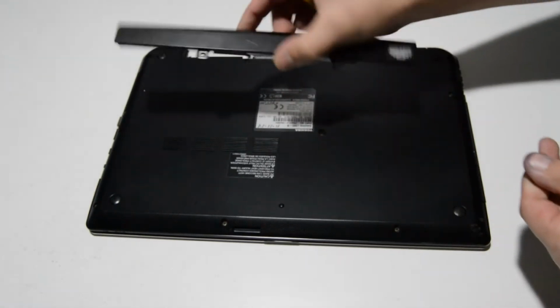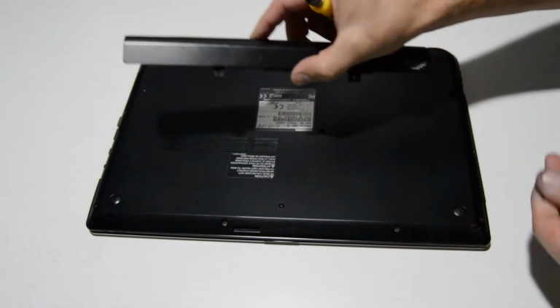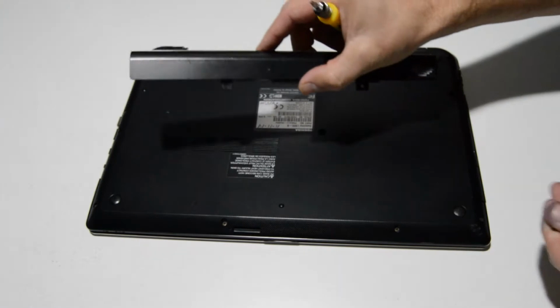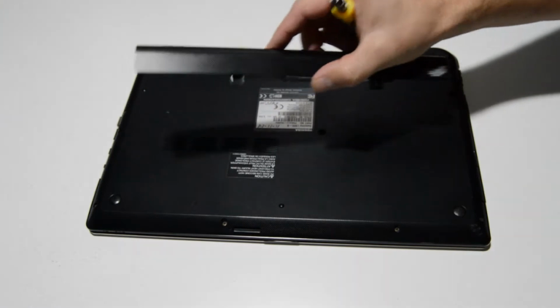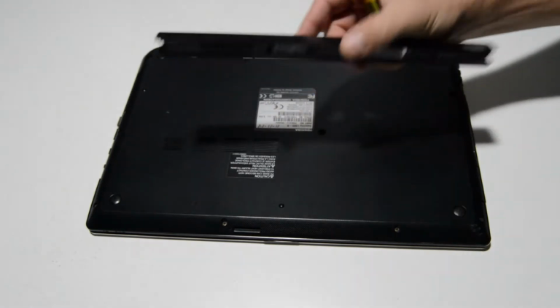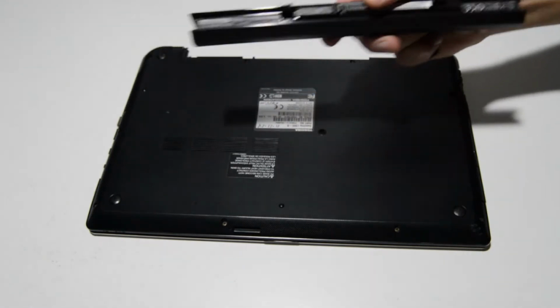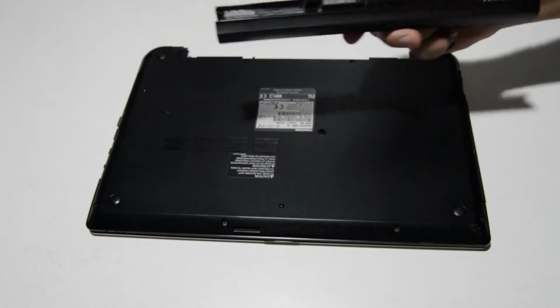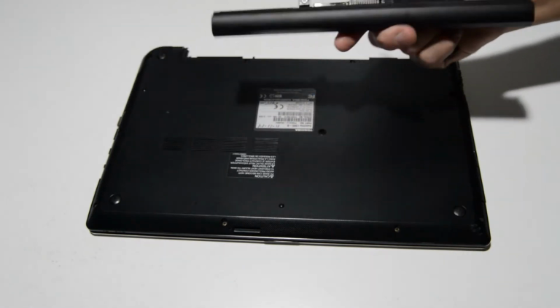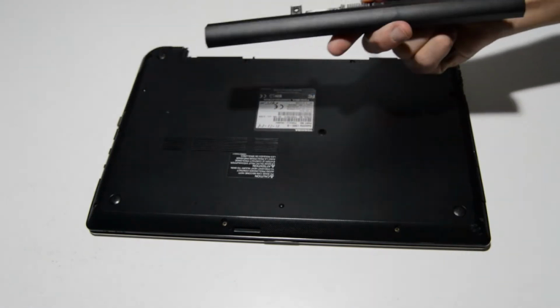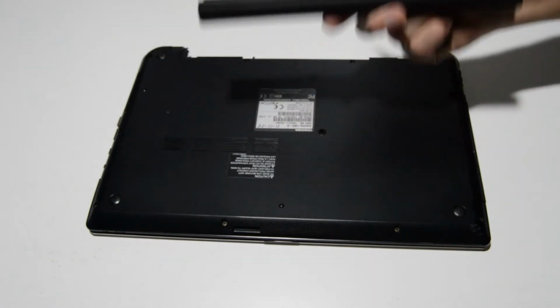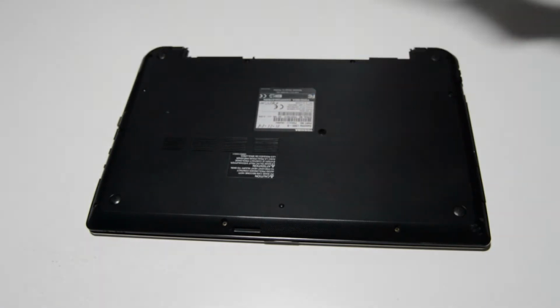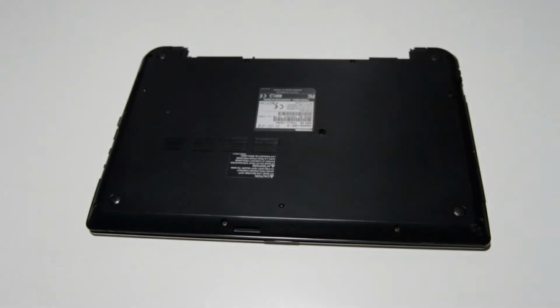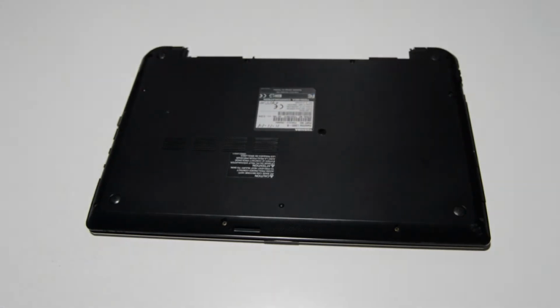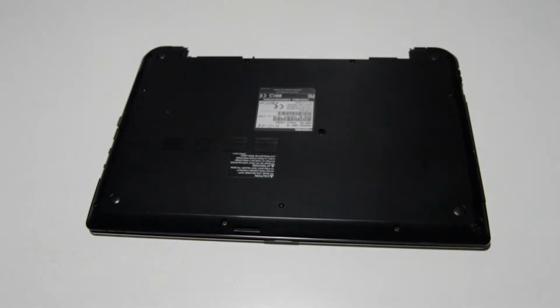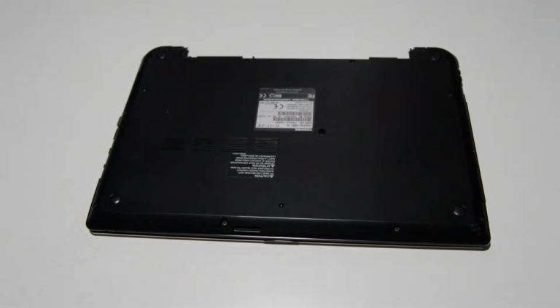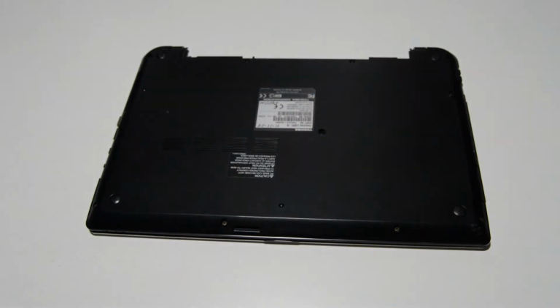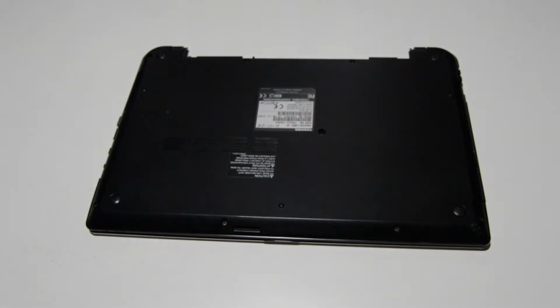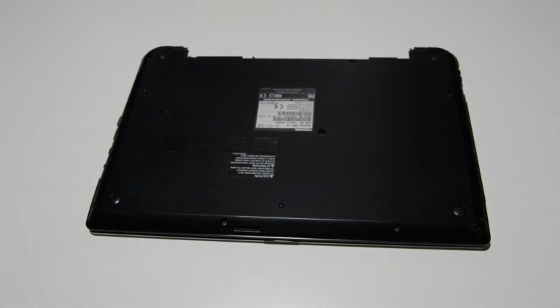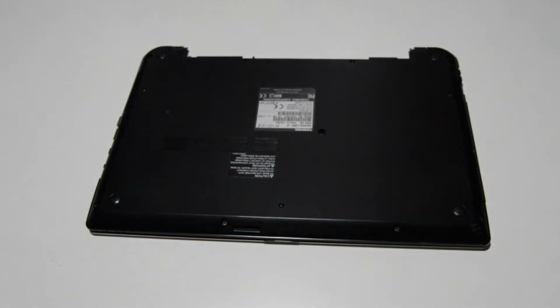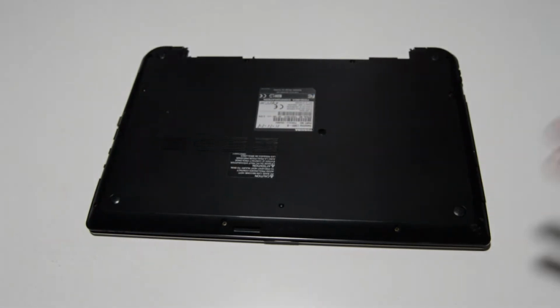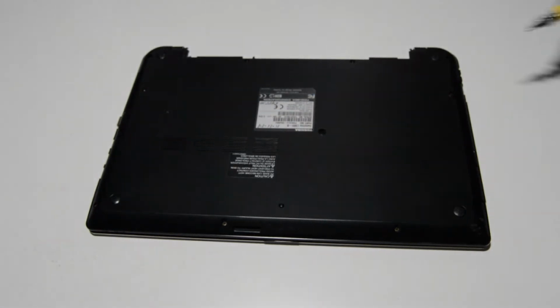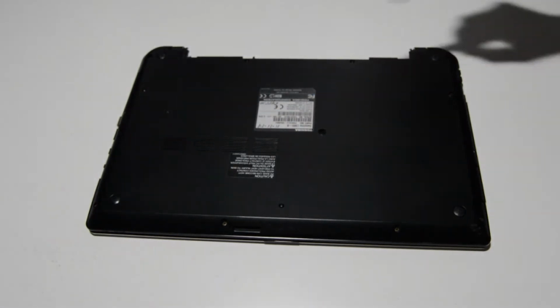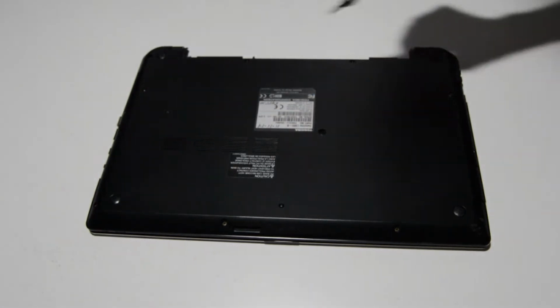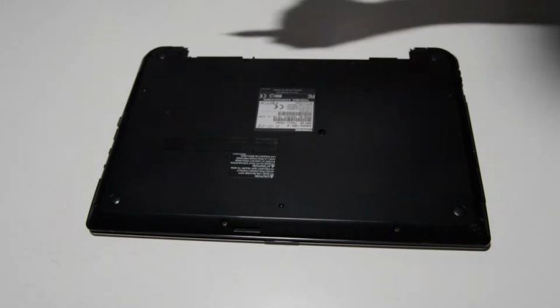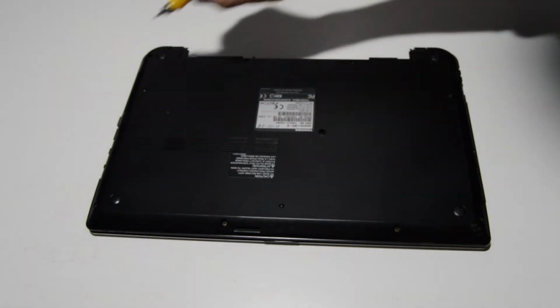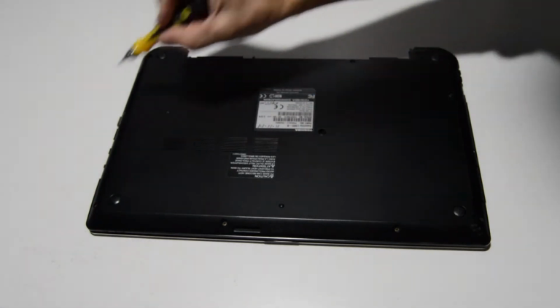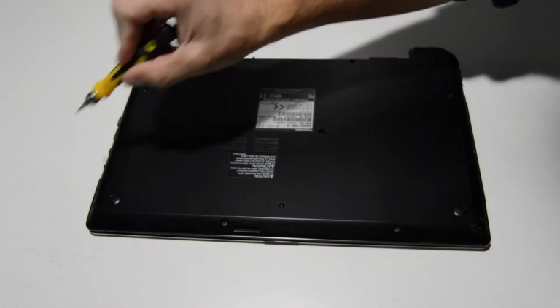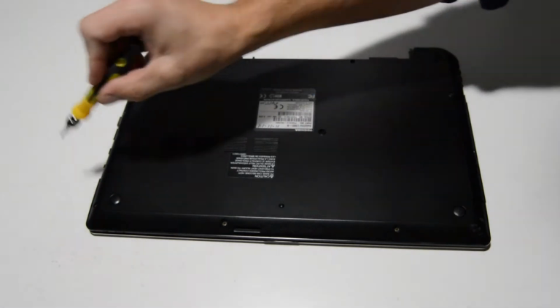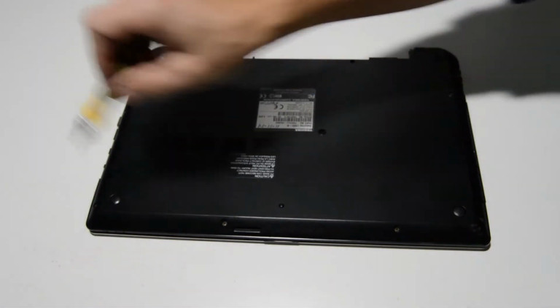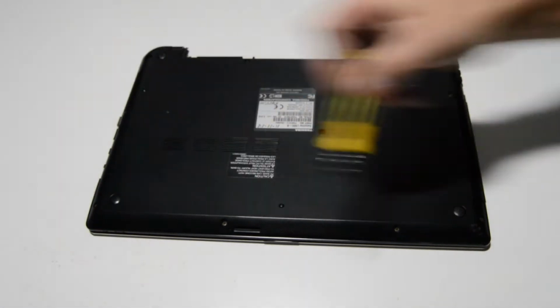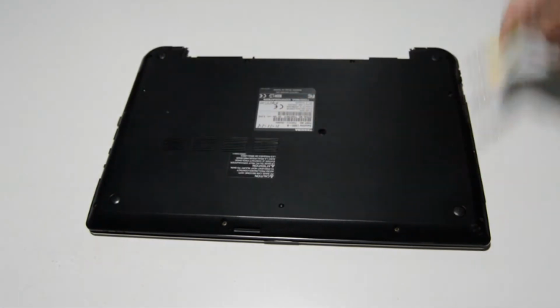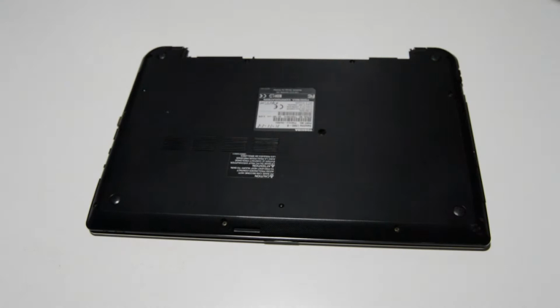Once you have the battery out, you can go ahead and remove the rest of the screws.